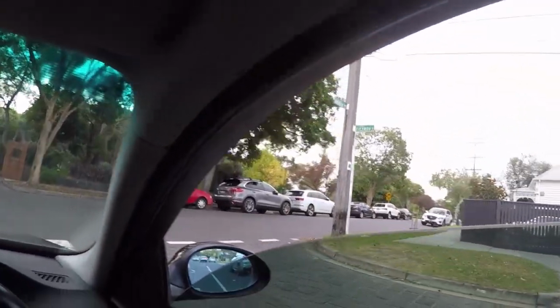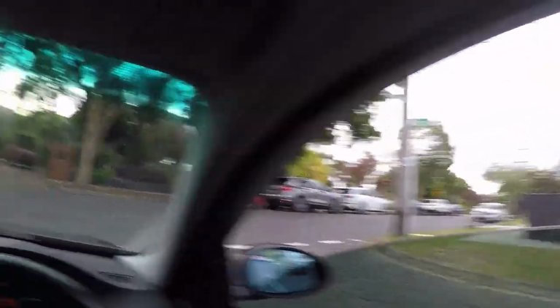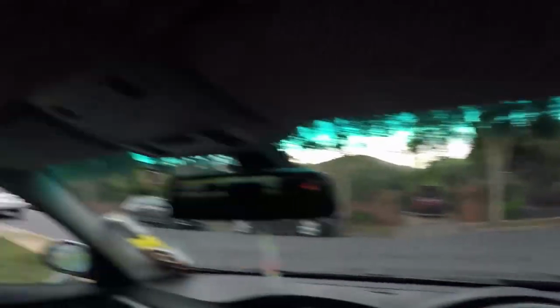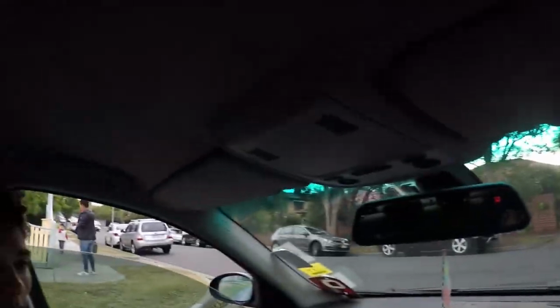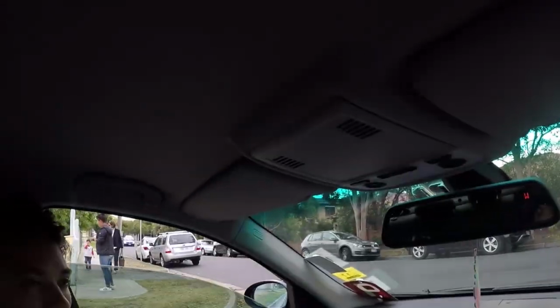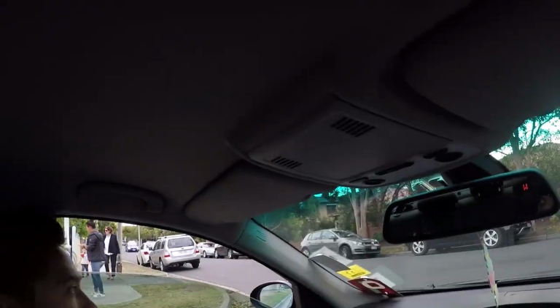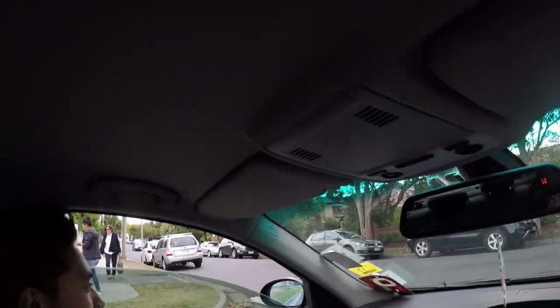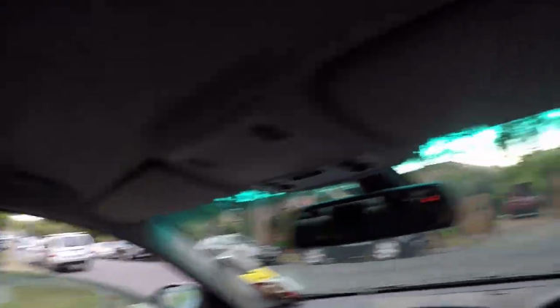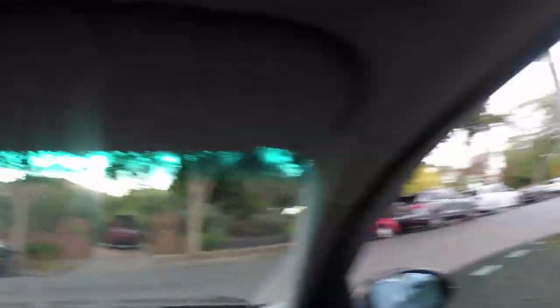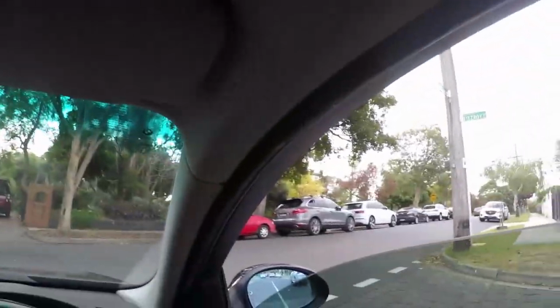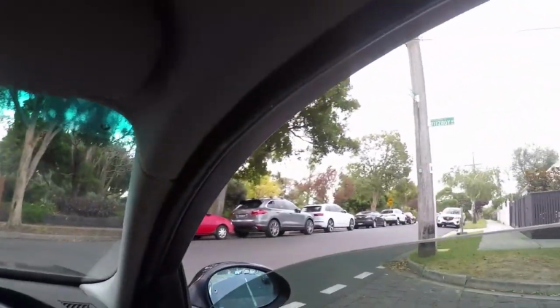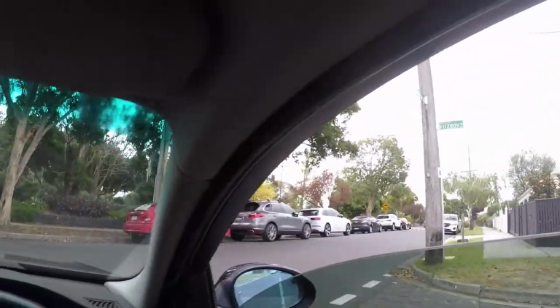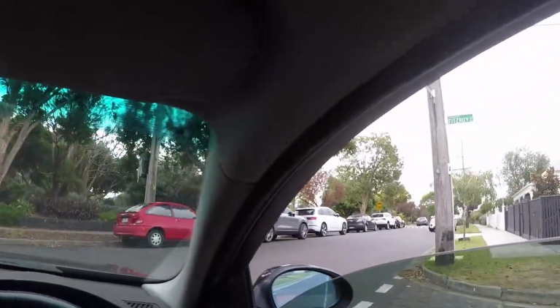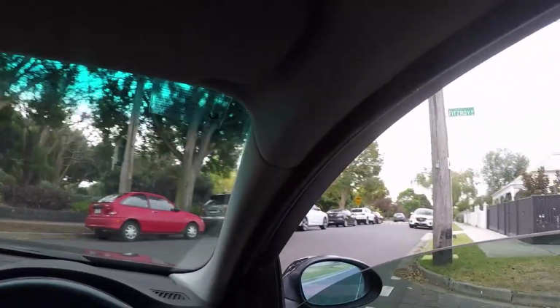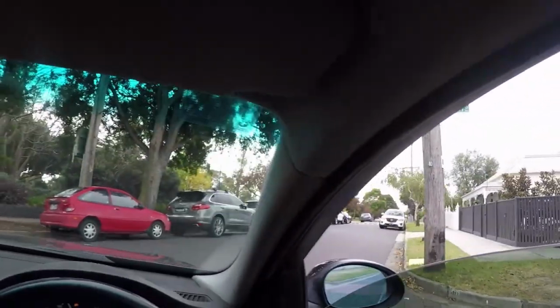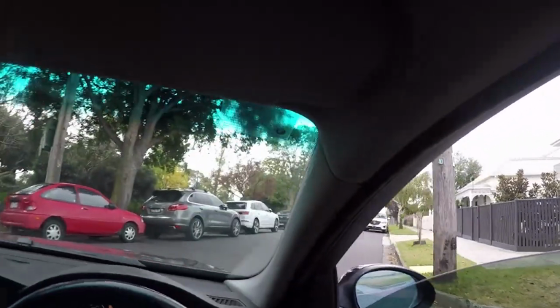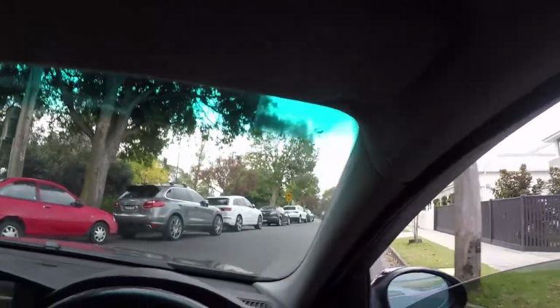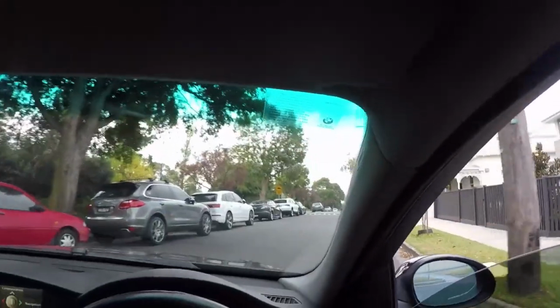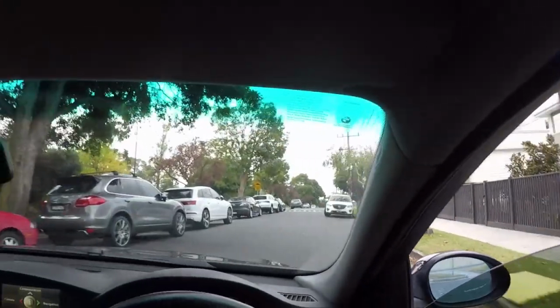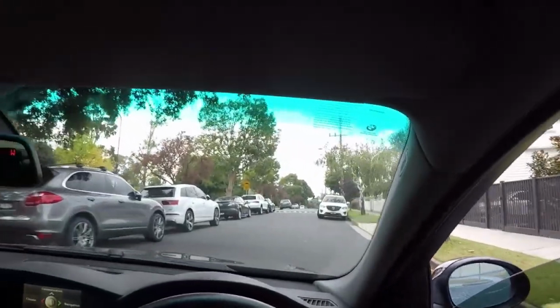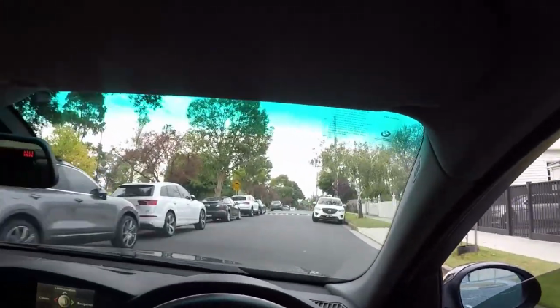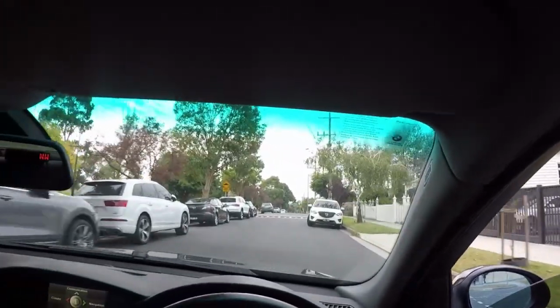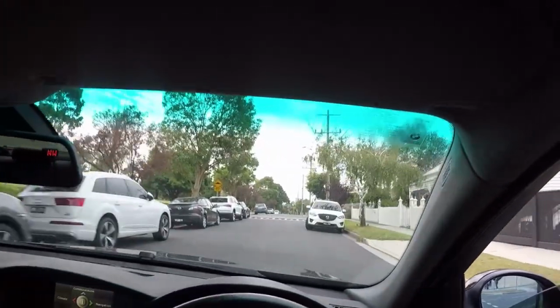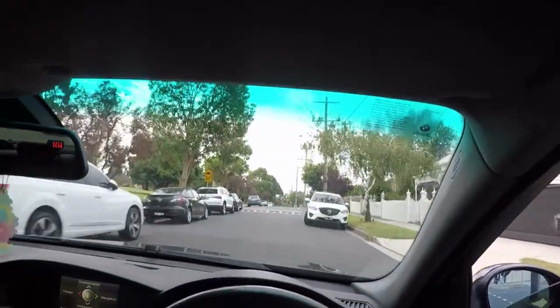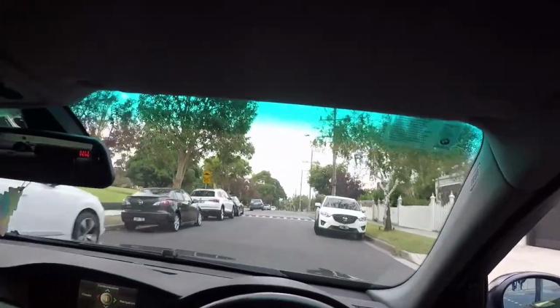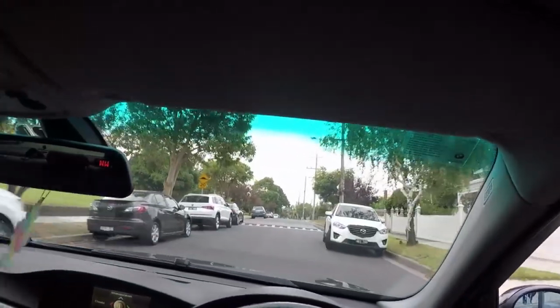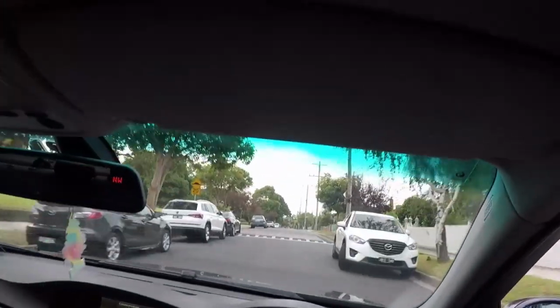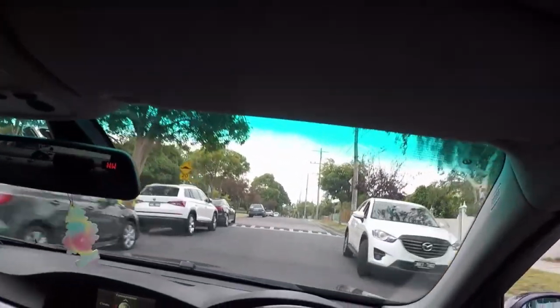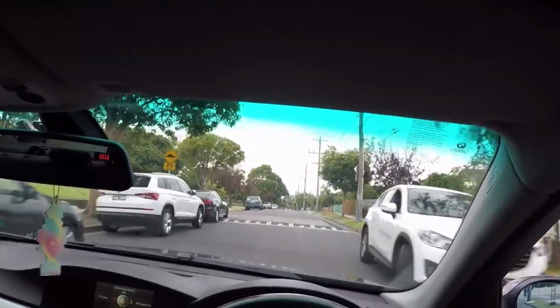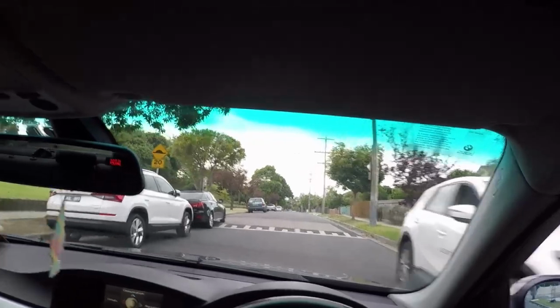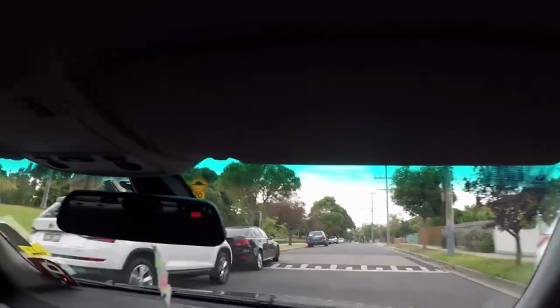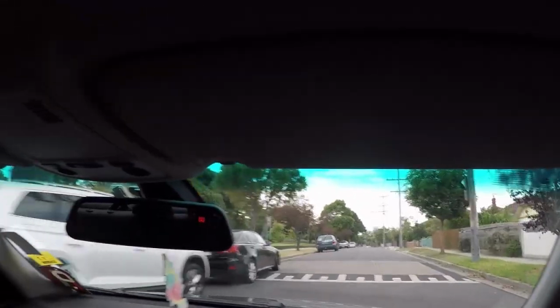Get low when you get on North Road. Oh Jesus!